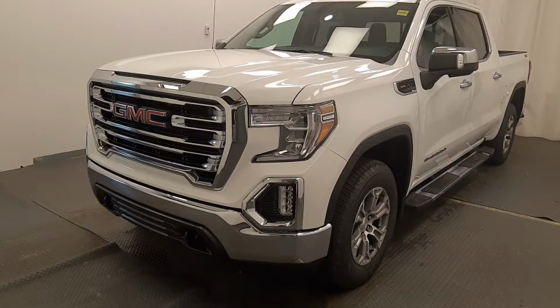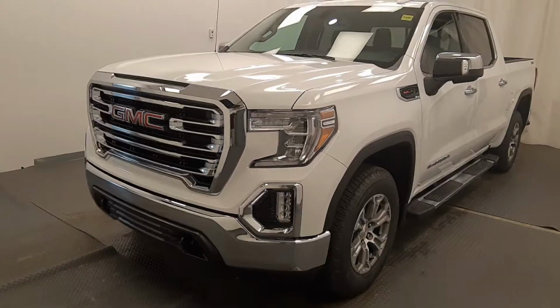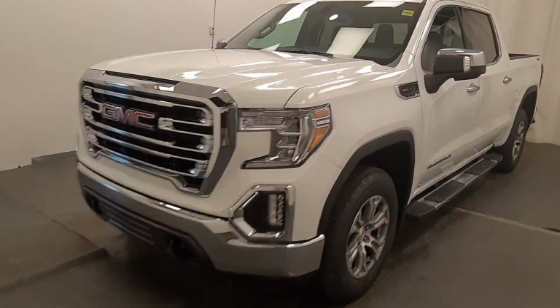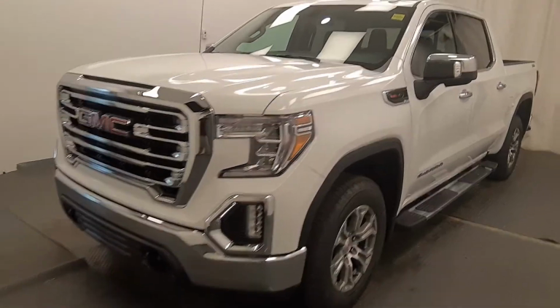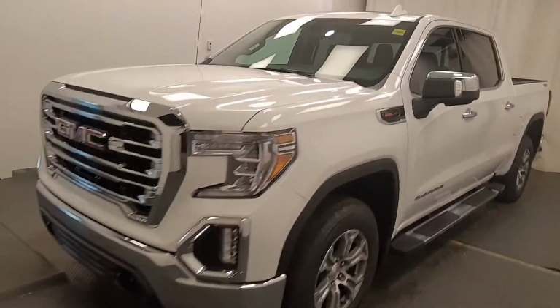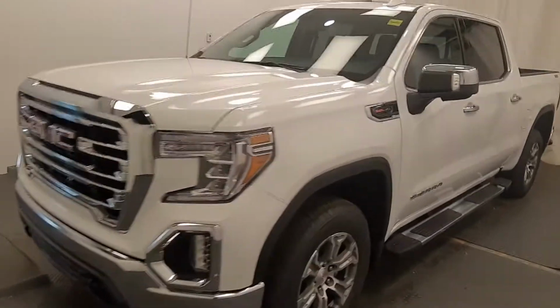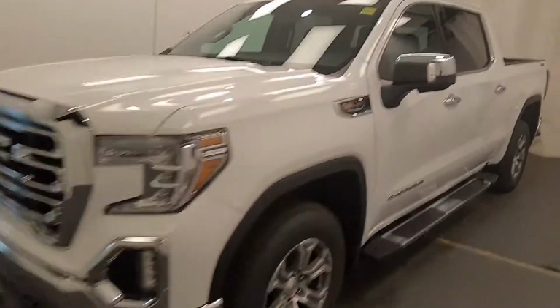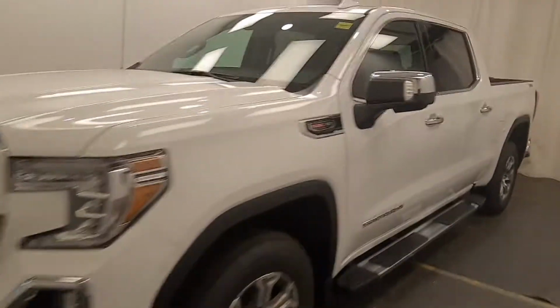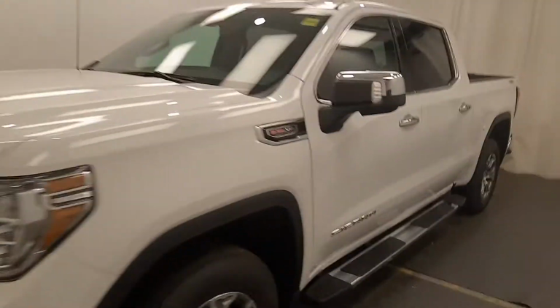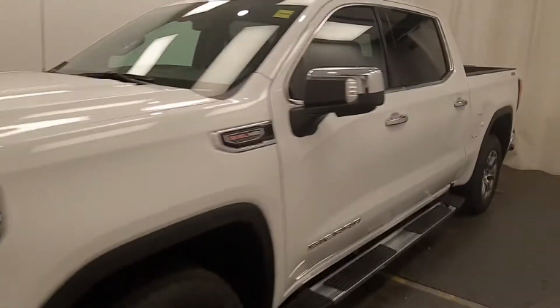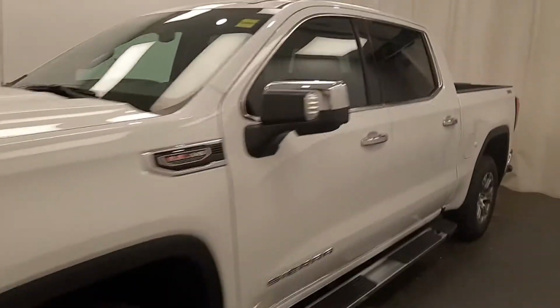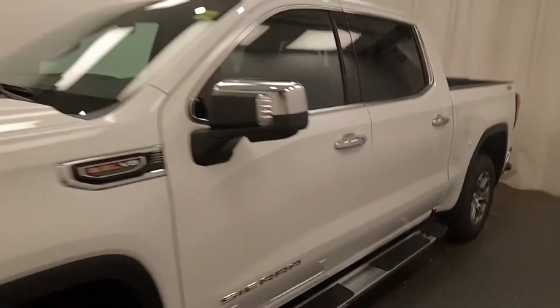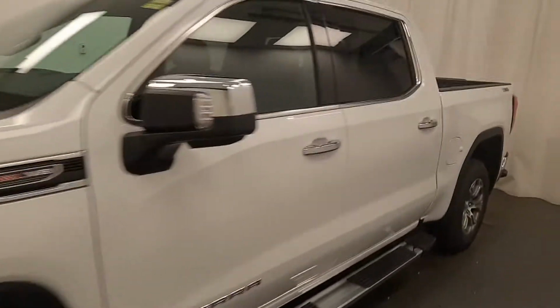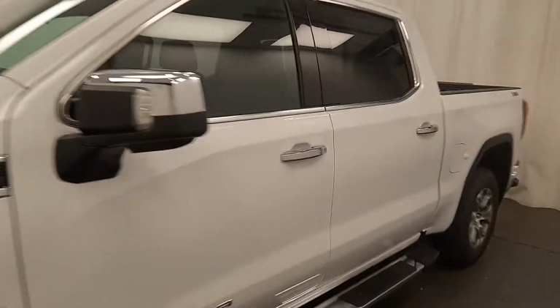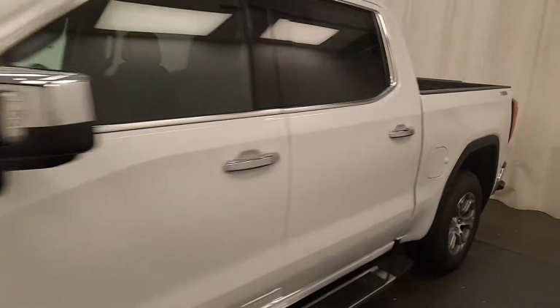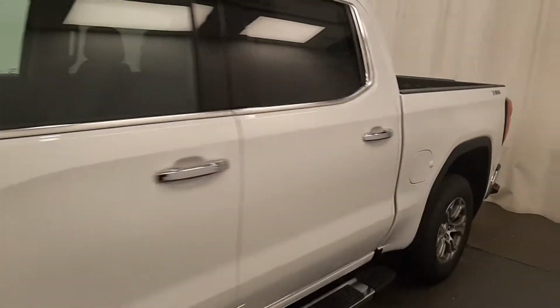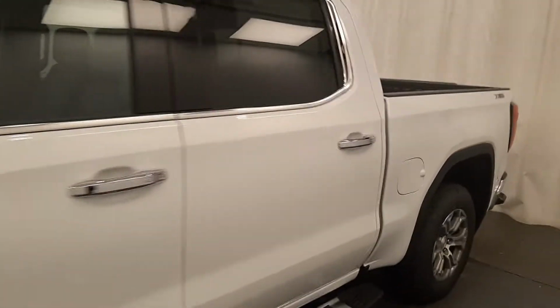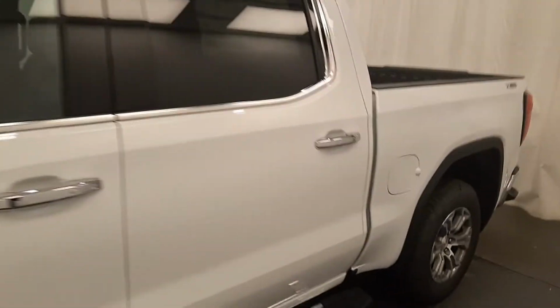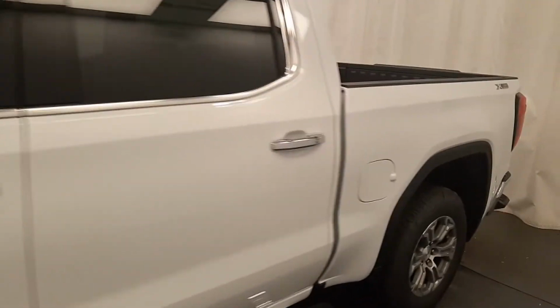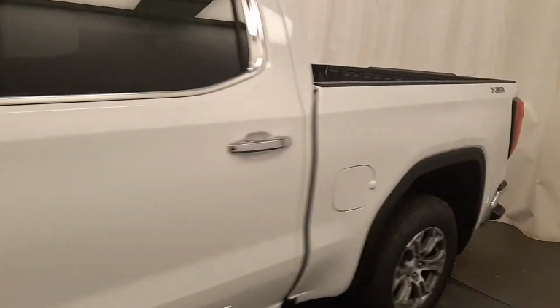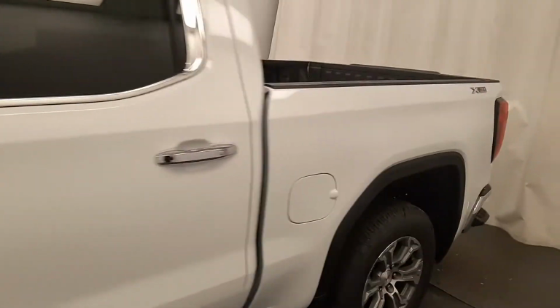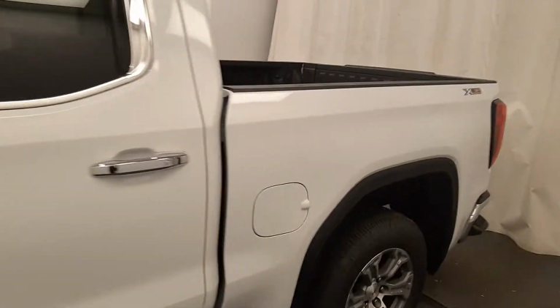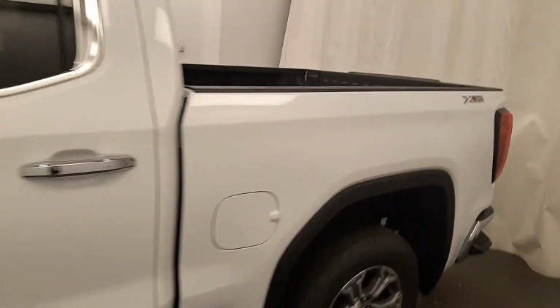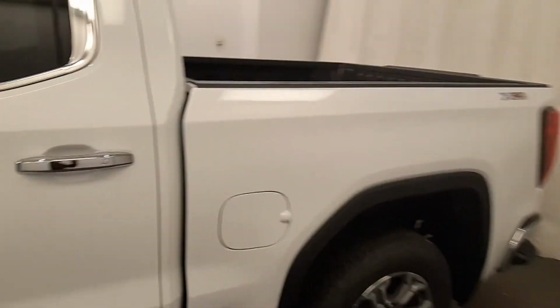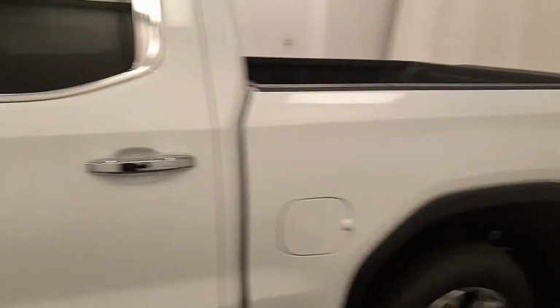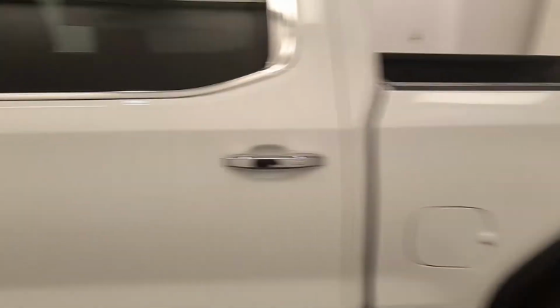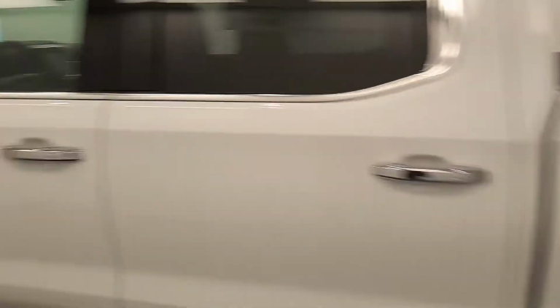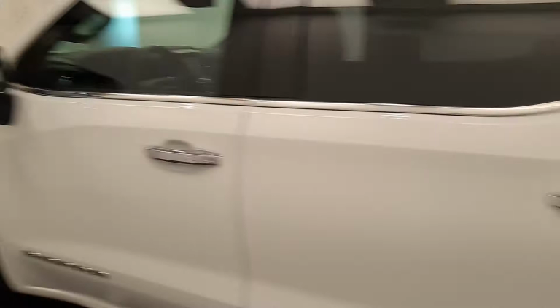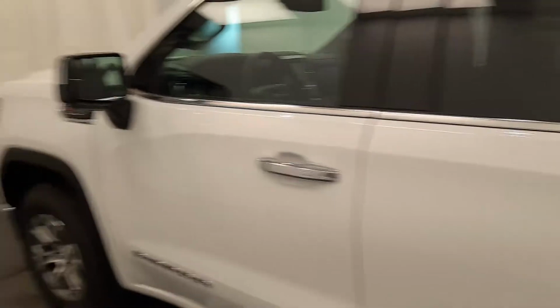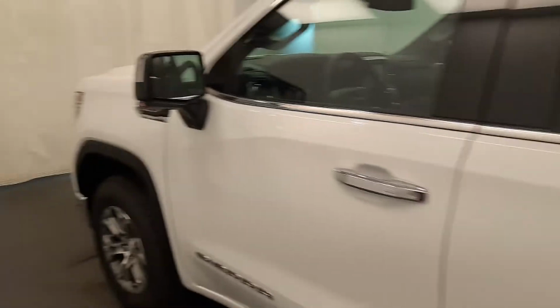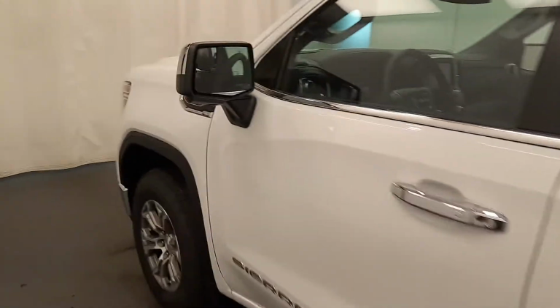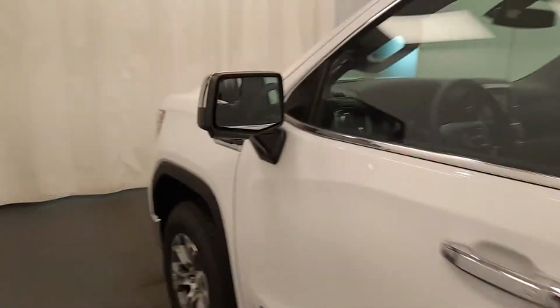We're viewing stock number 230-400 on a 2021 GMC 1500 SLT. Our exterior color is white.